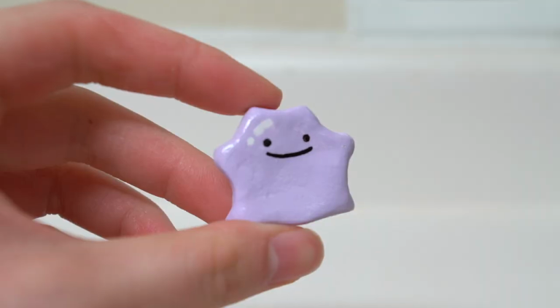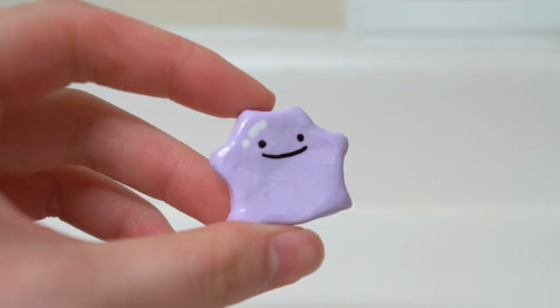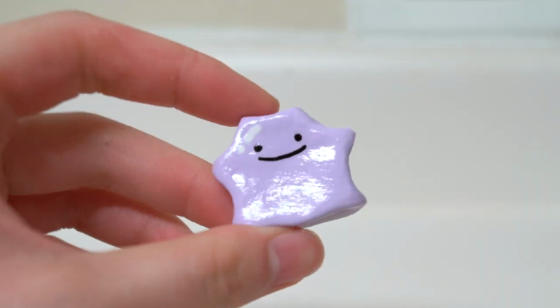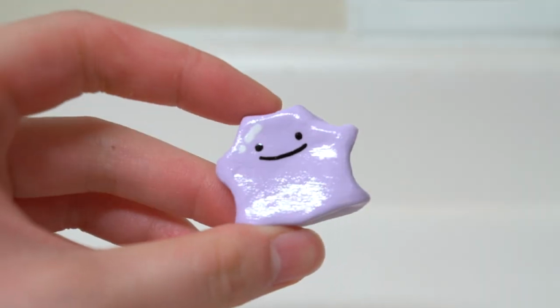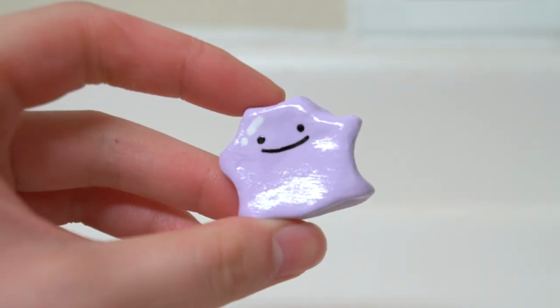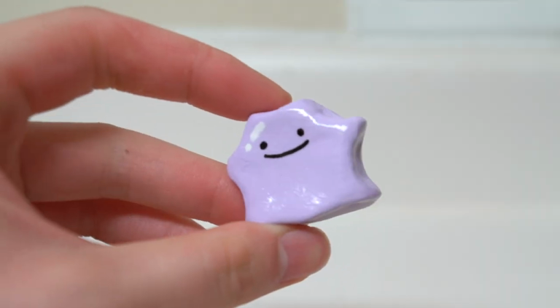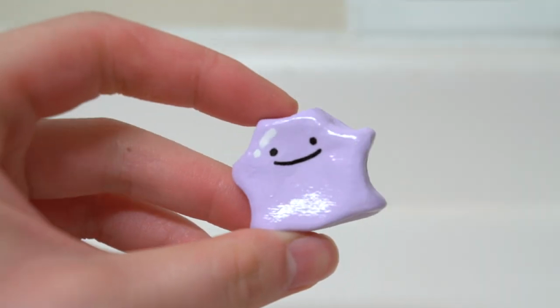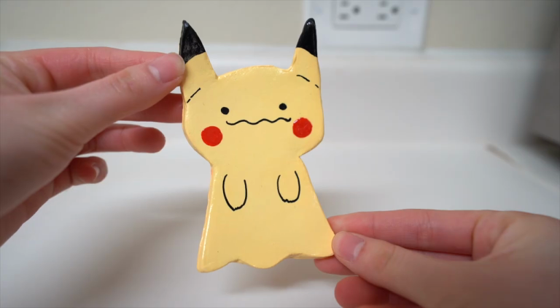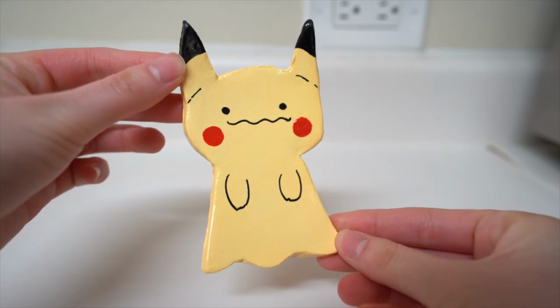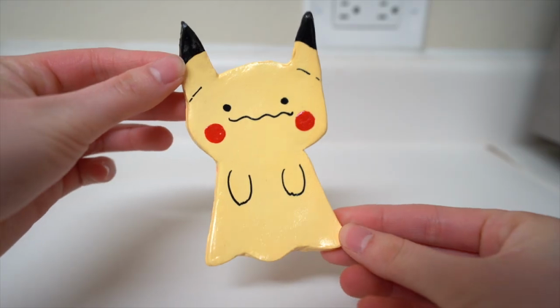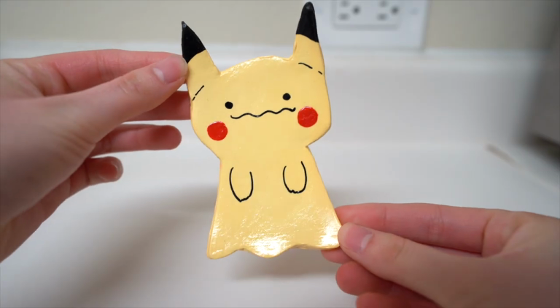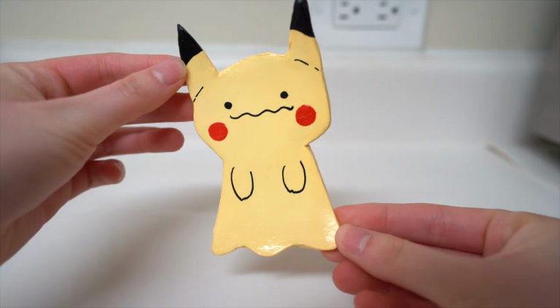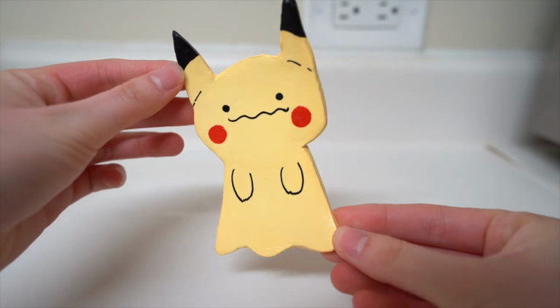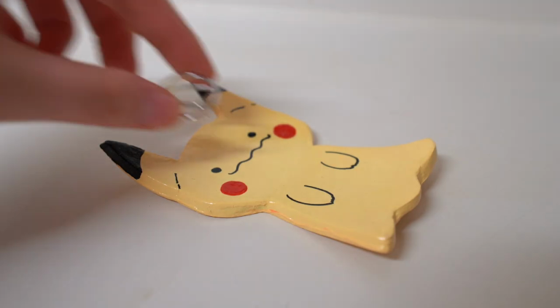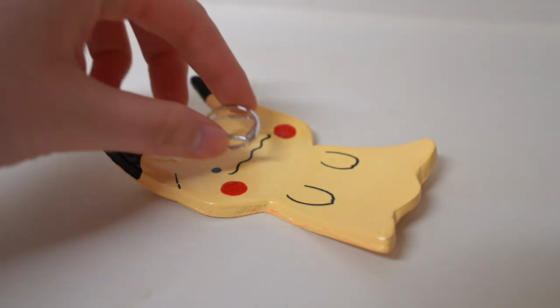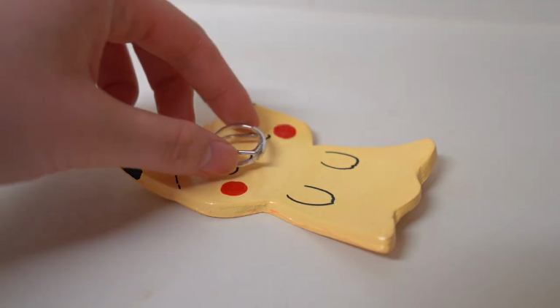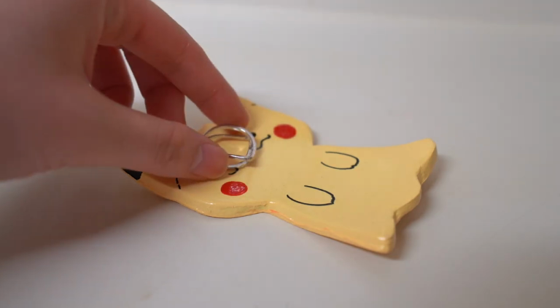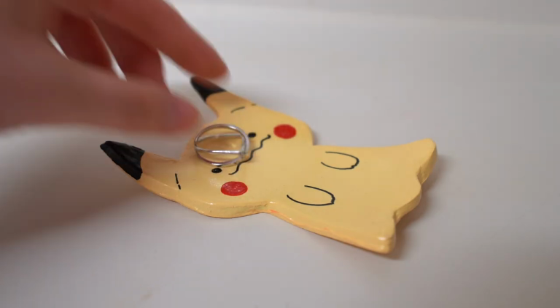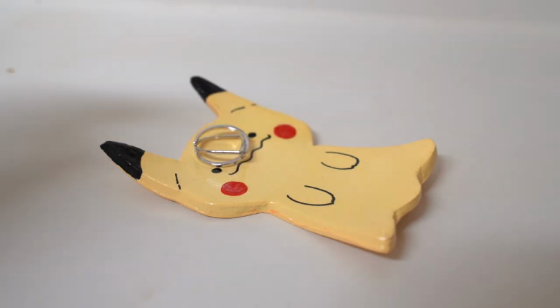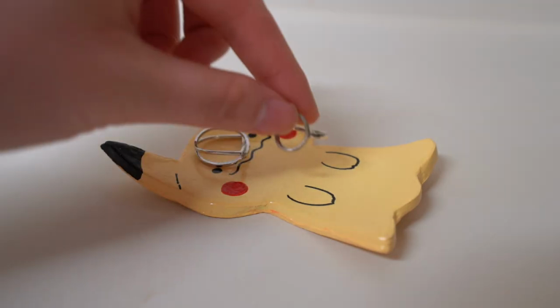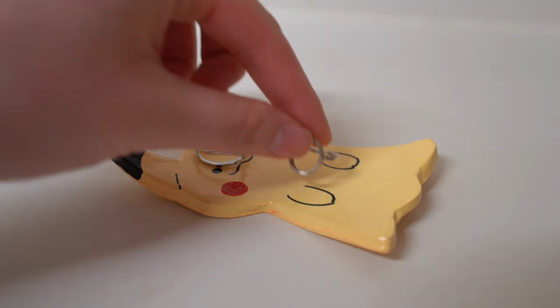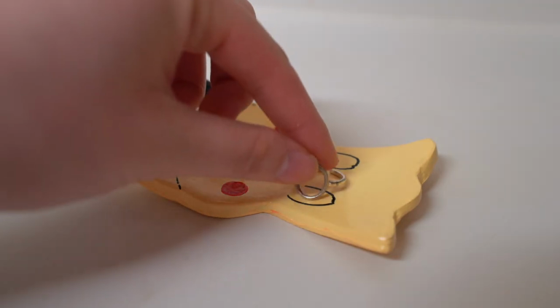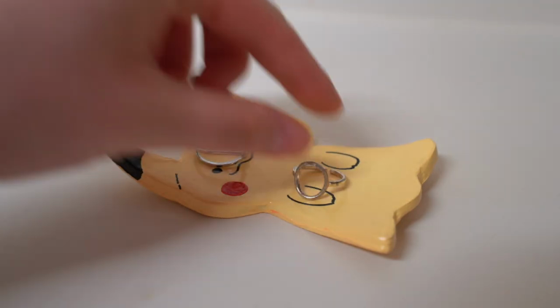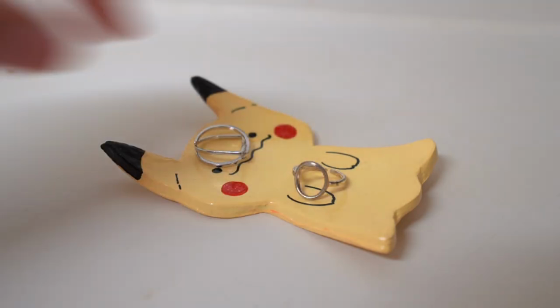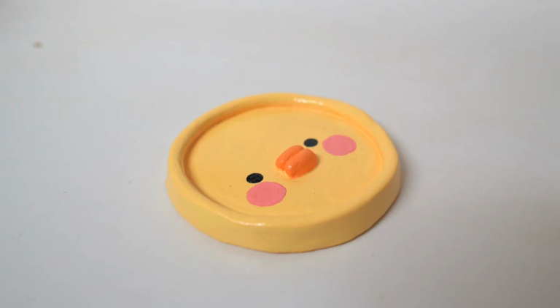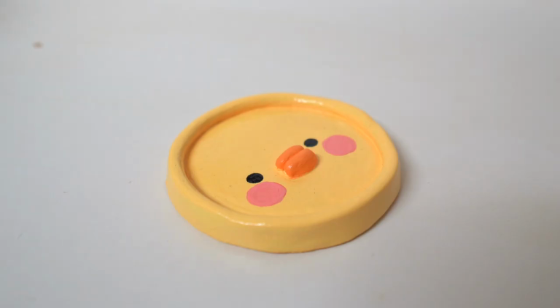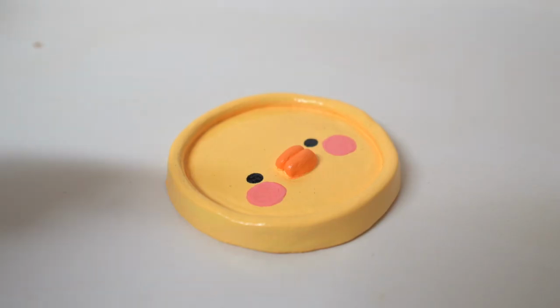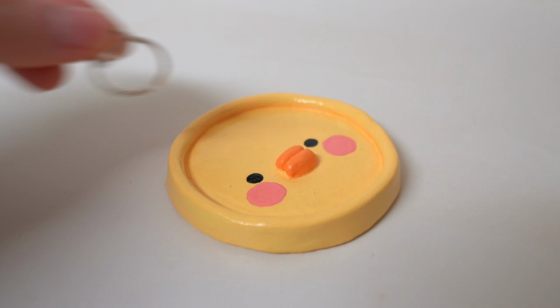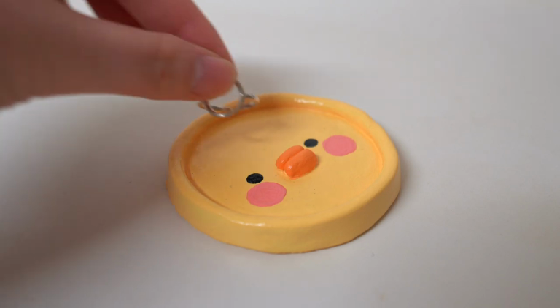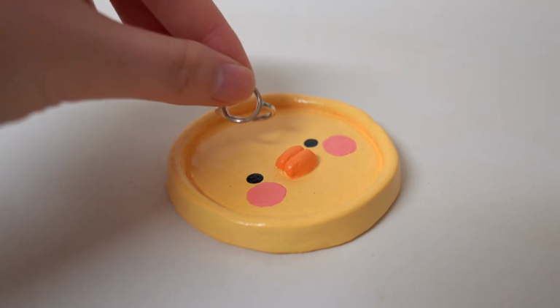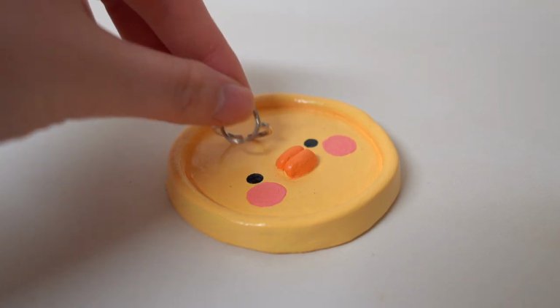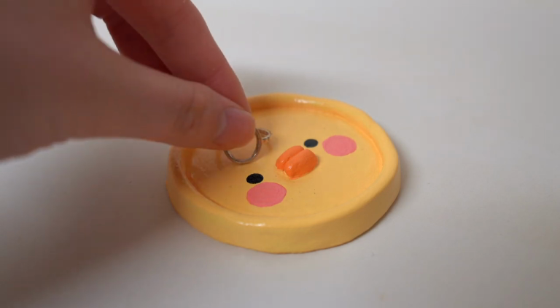I'm going to show you how to make a Ditto, Ditto Pikachu, and also a cute clay duck.